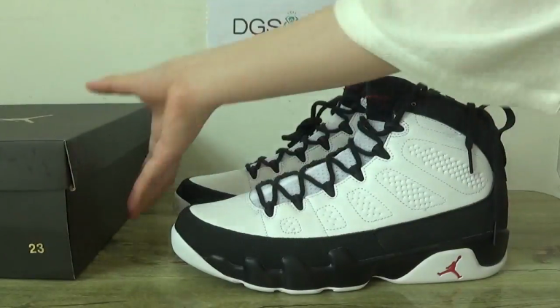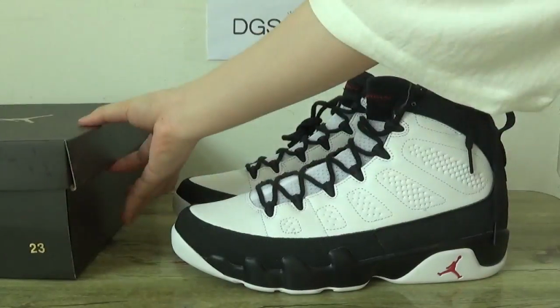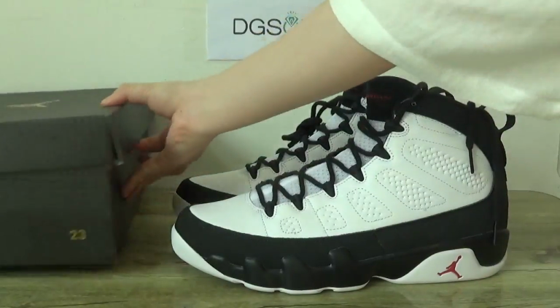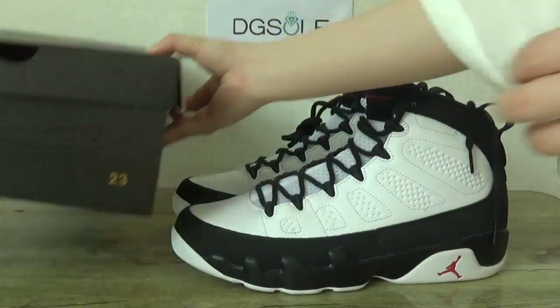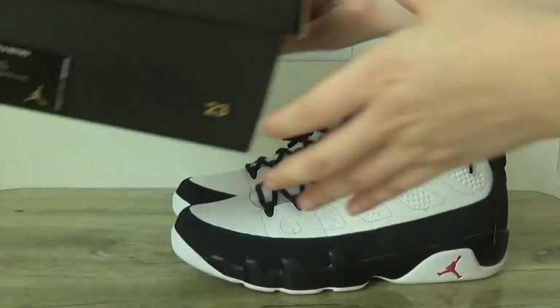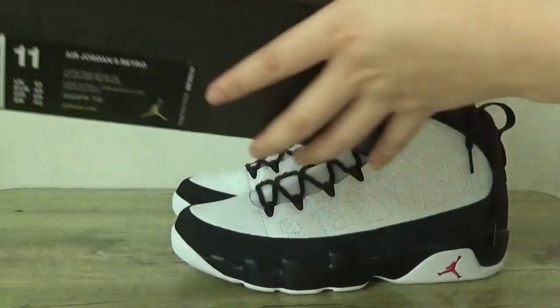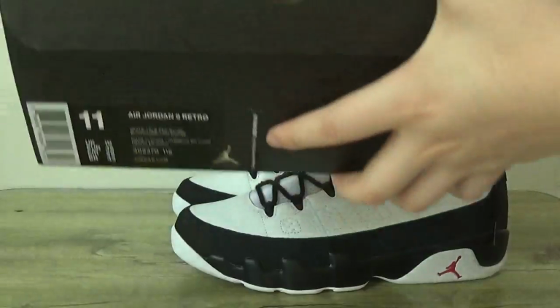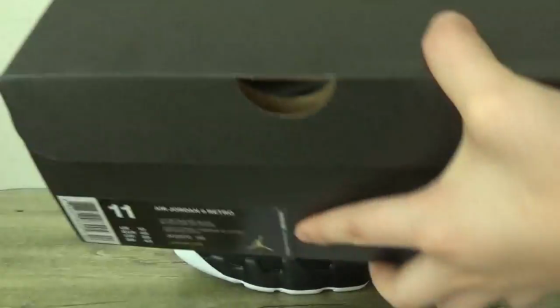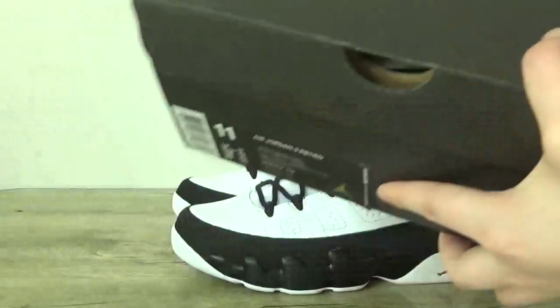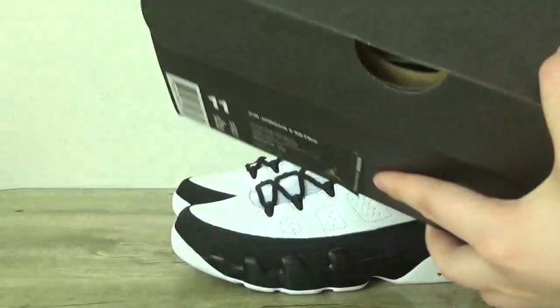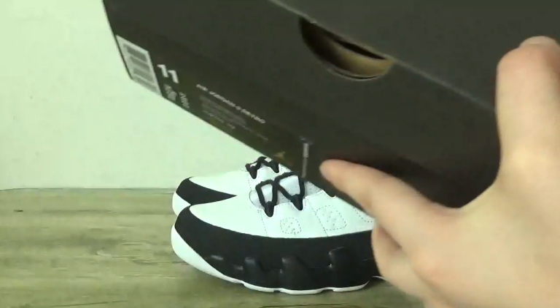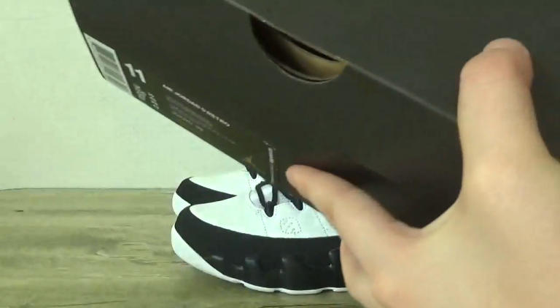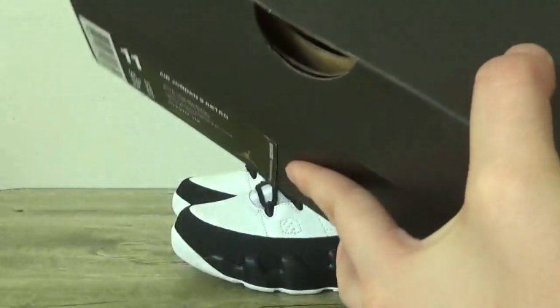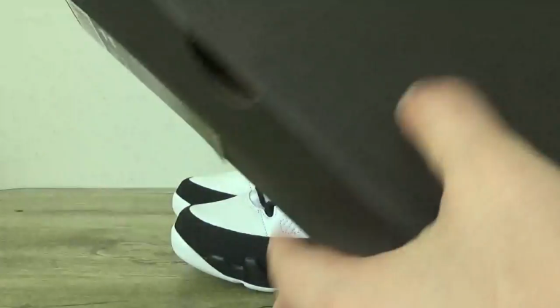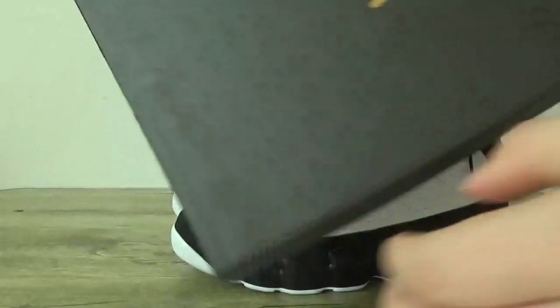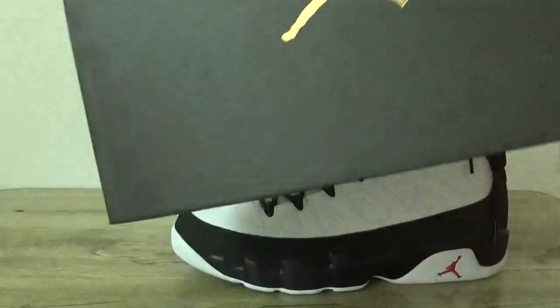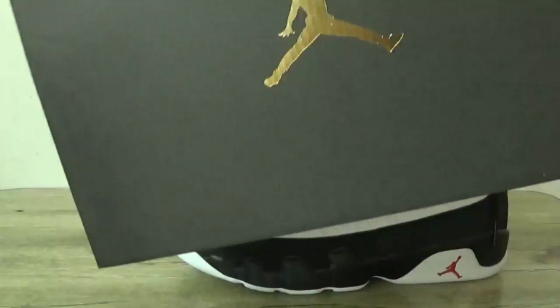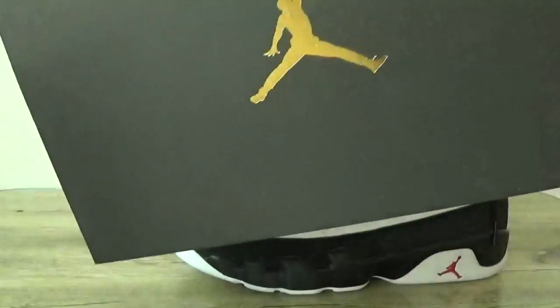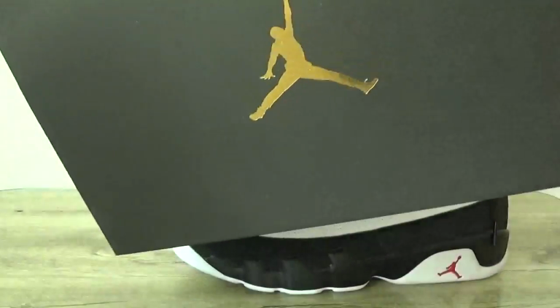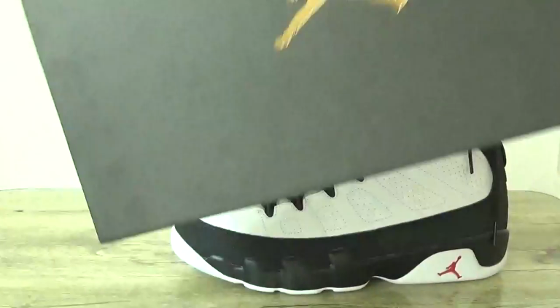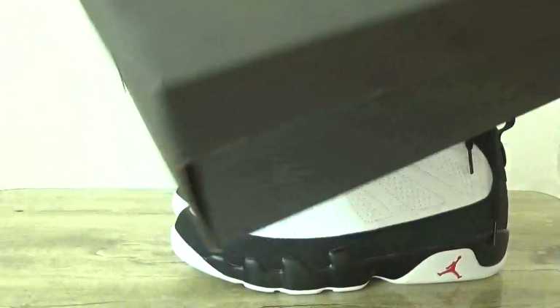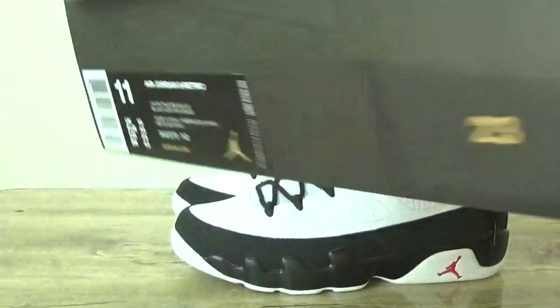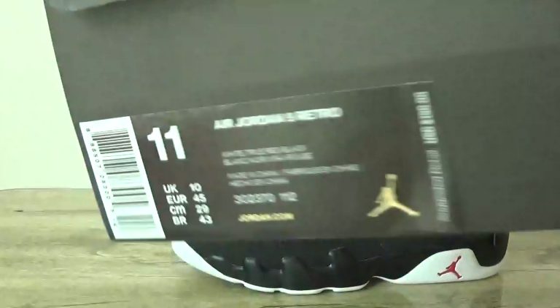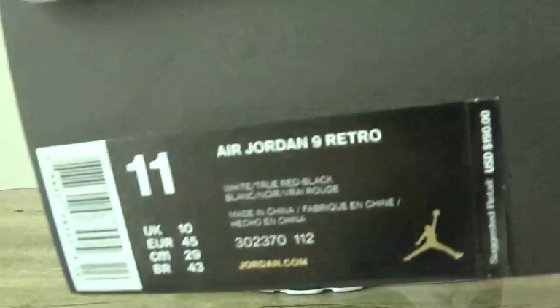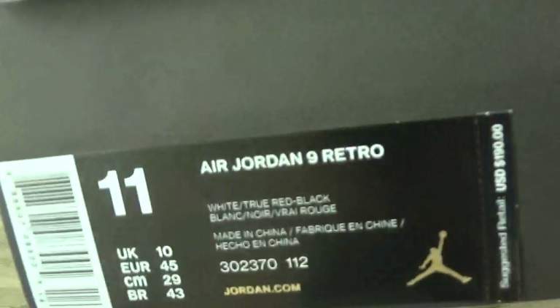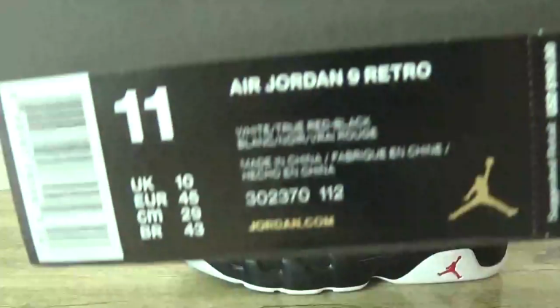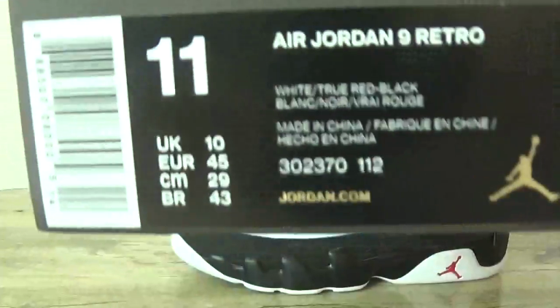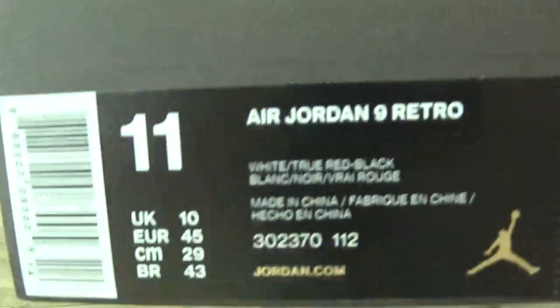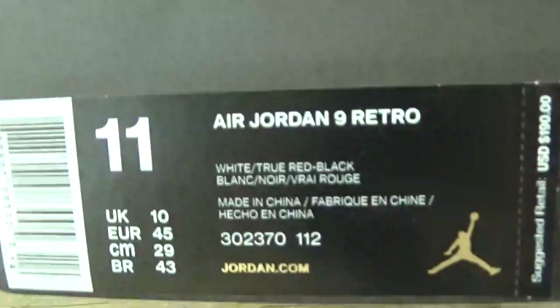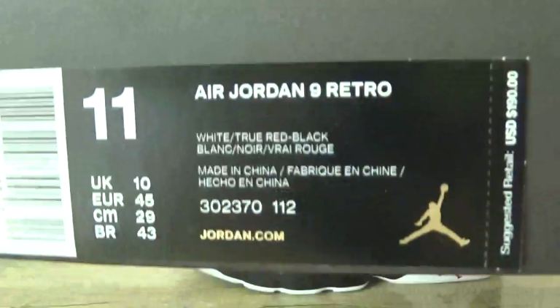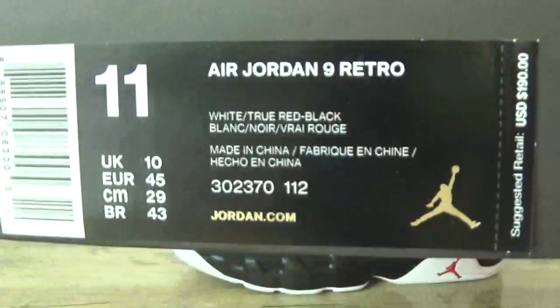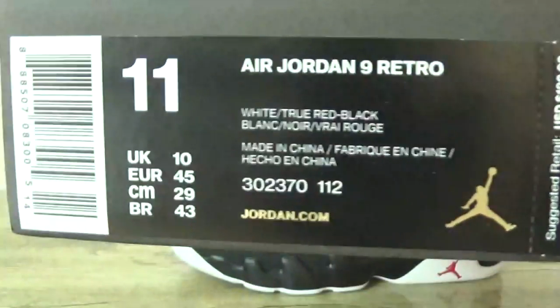And here is the box. The black box here with the size tag.